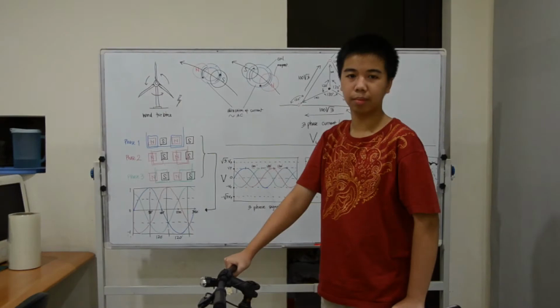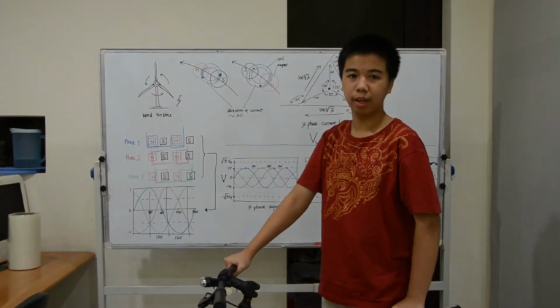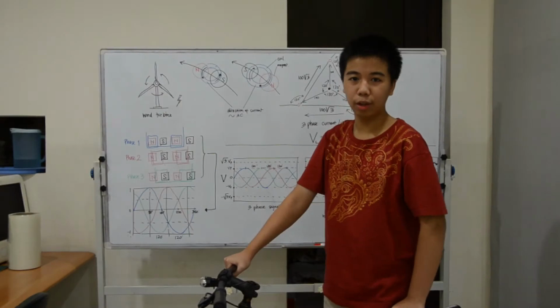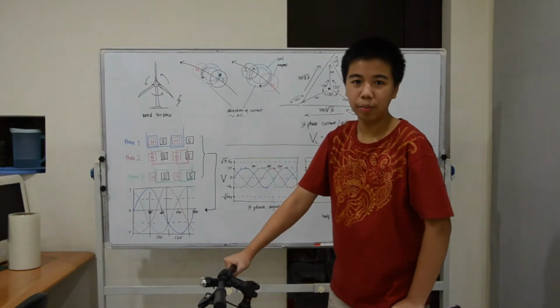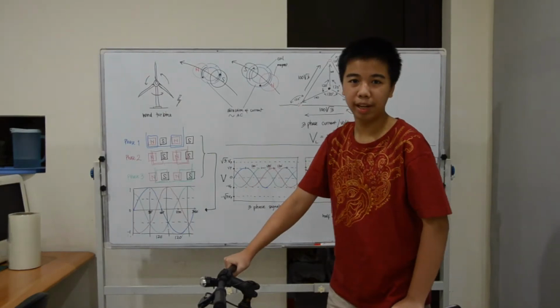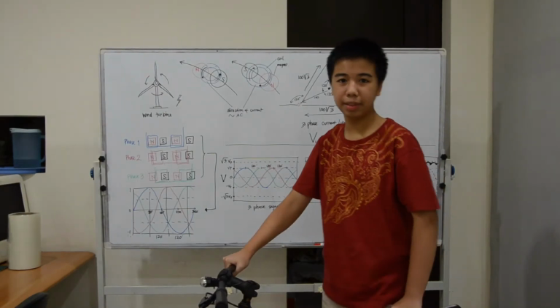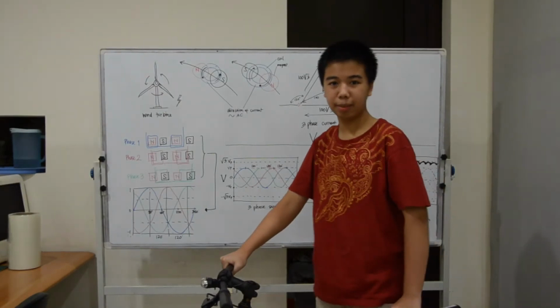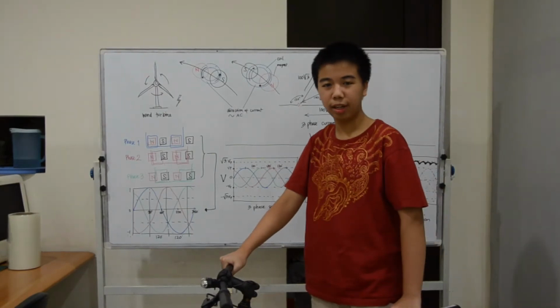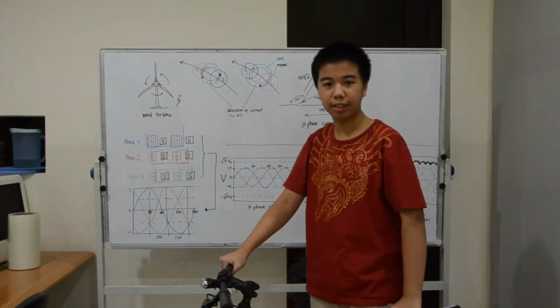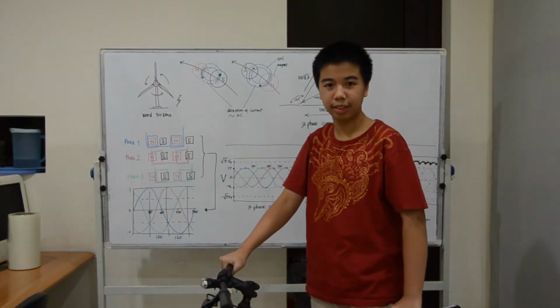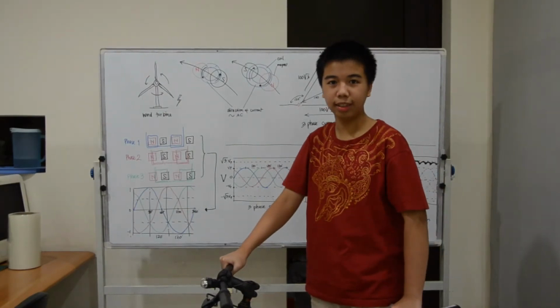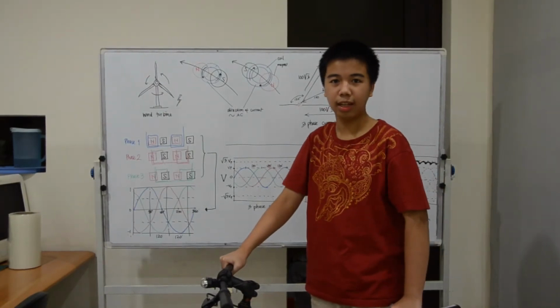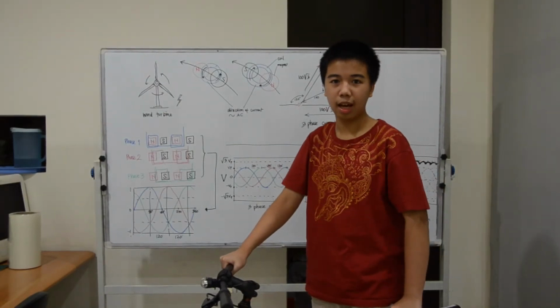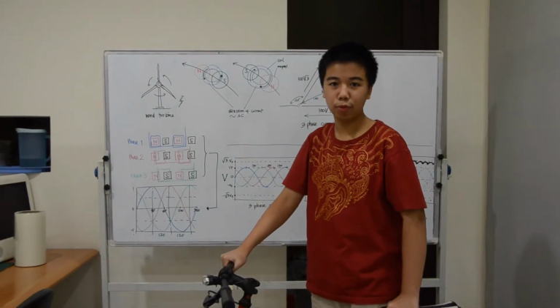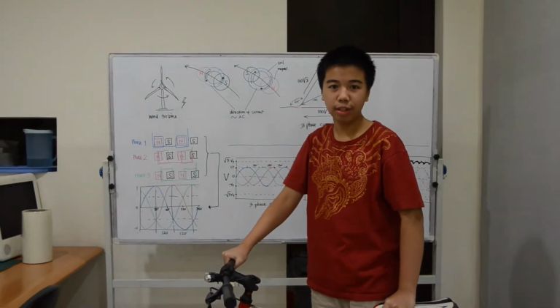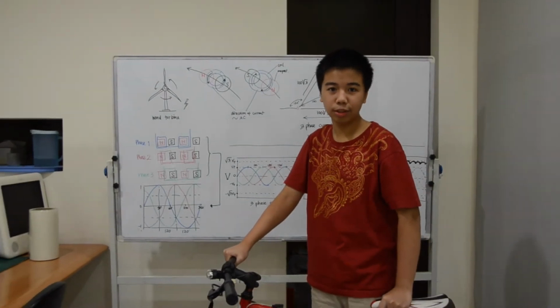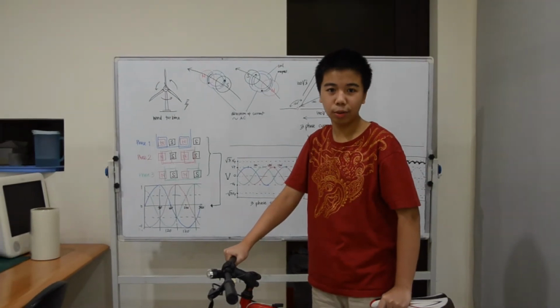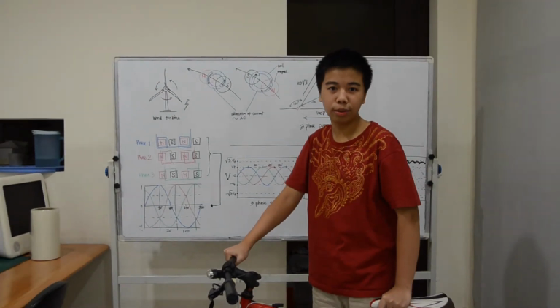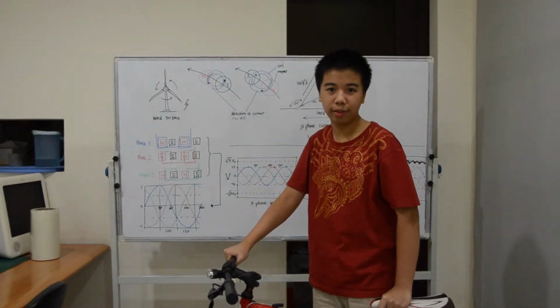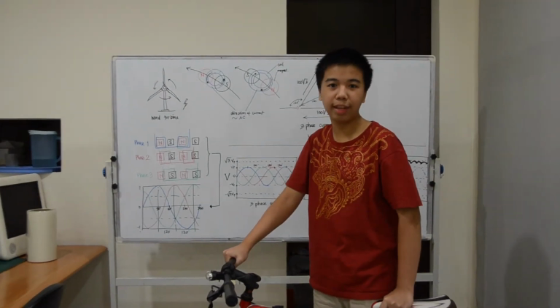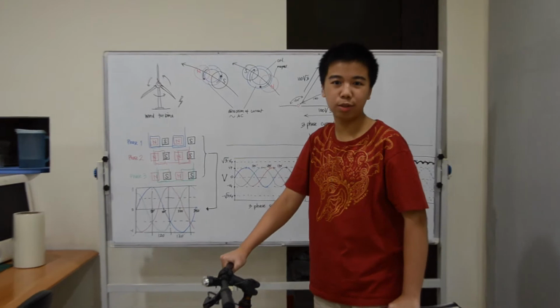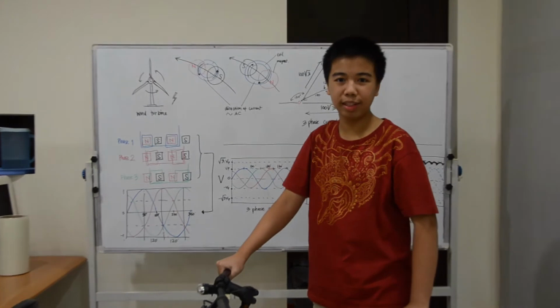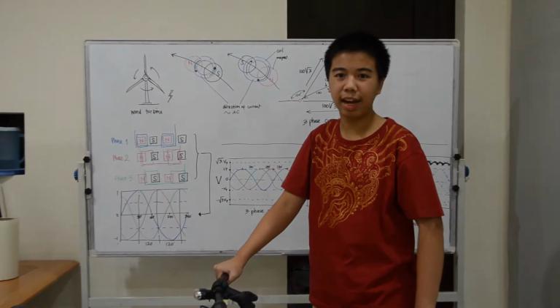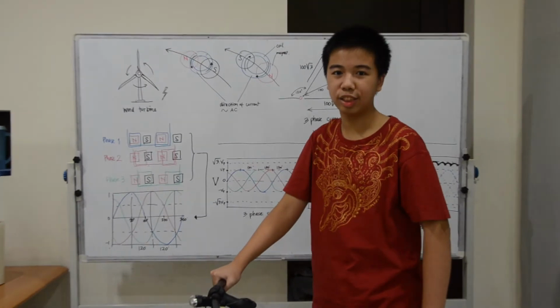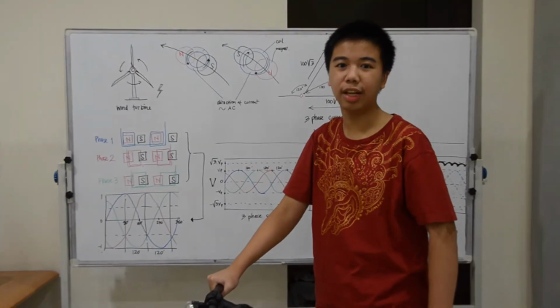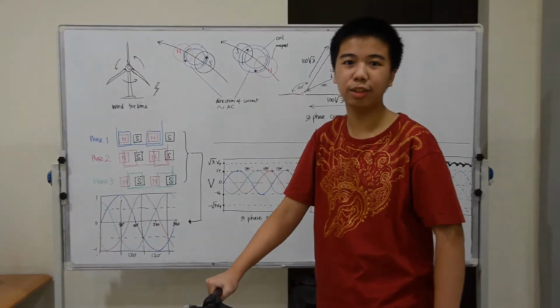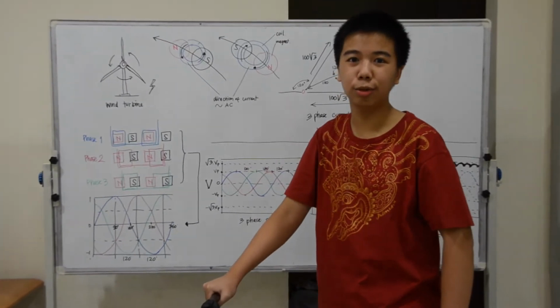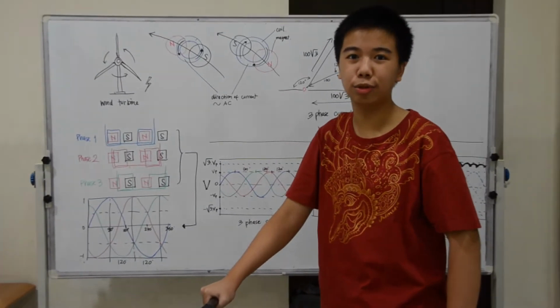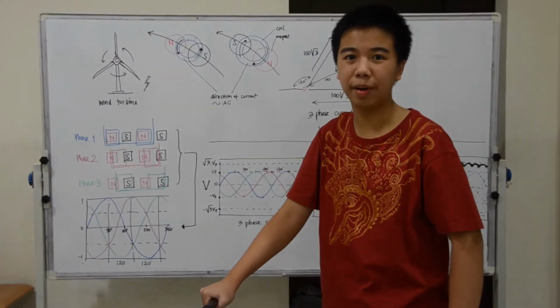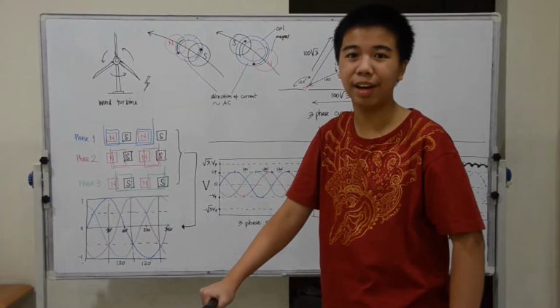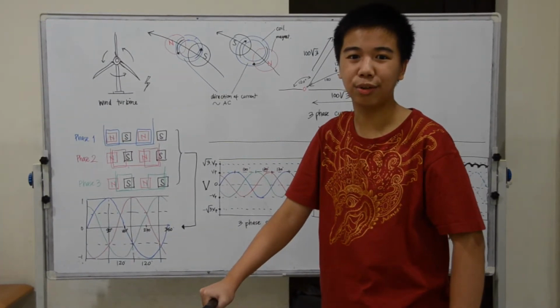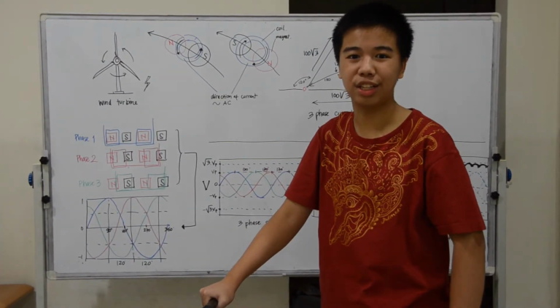Hello, my name is Samuel Alexander. I'm a 14 years old grade 8 student at Cittadi School, Surabaya, Indonesia.